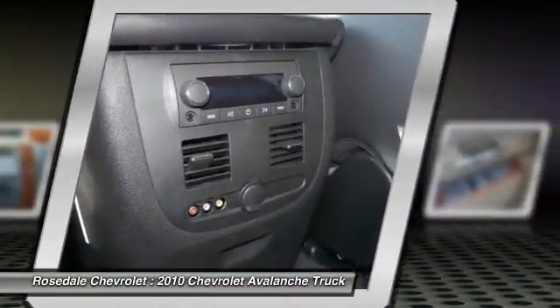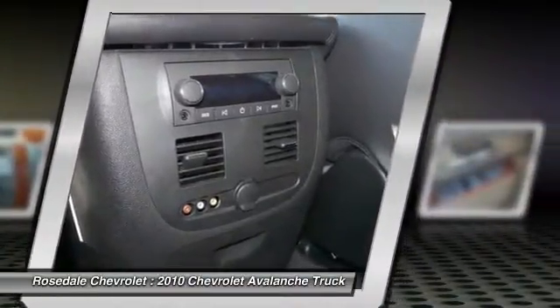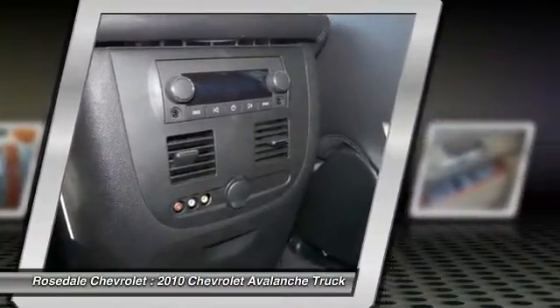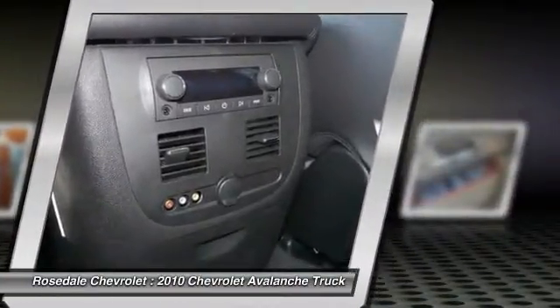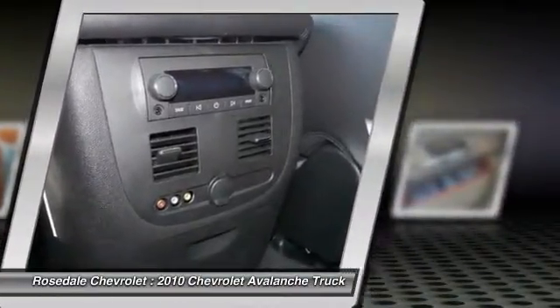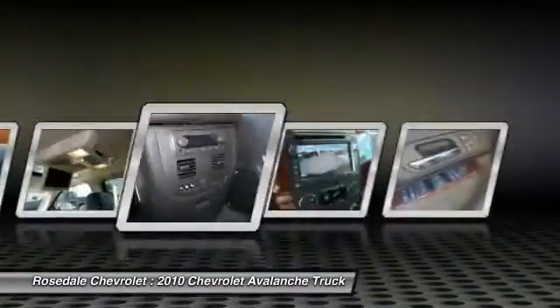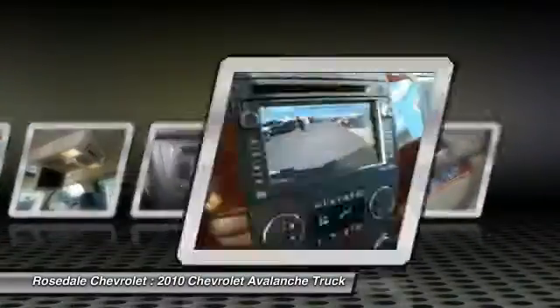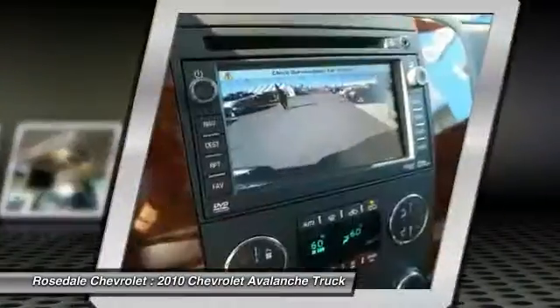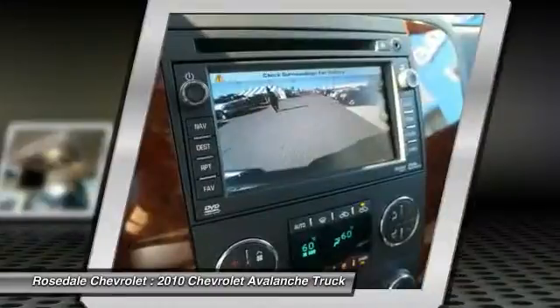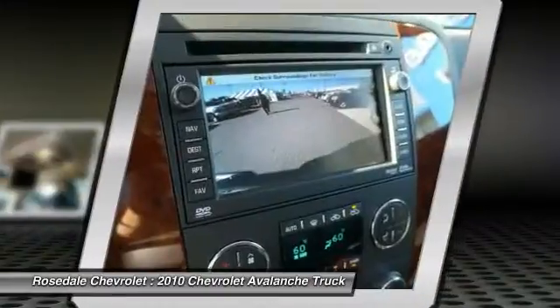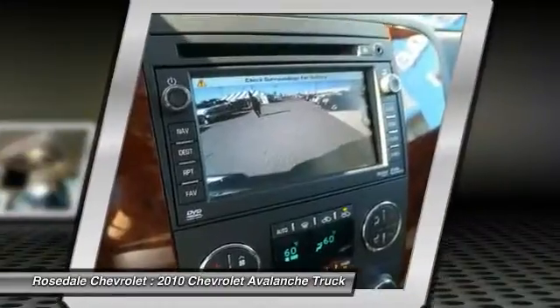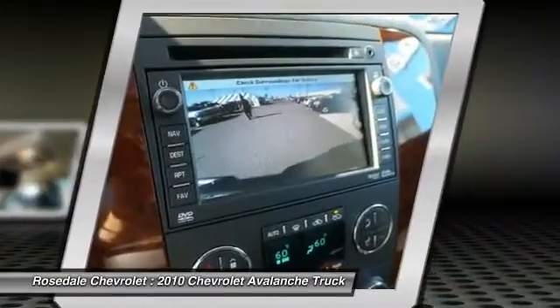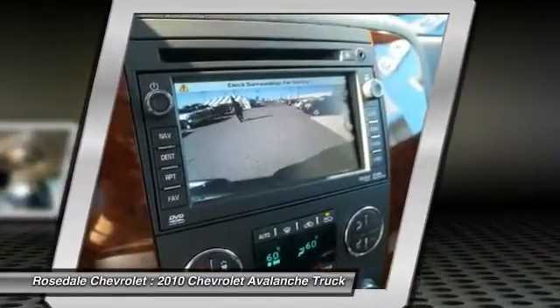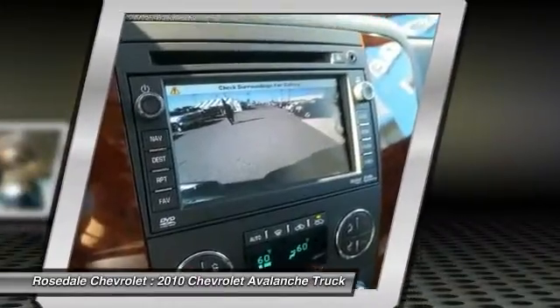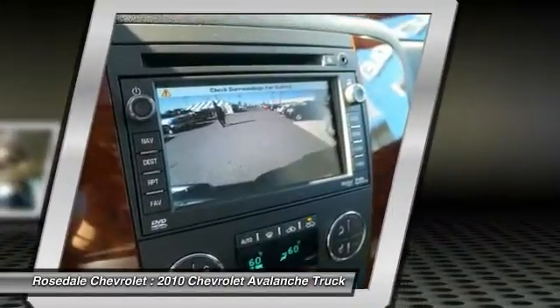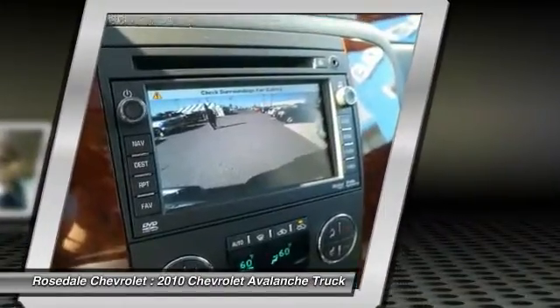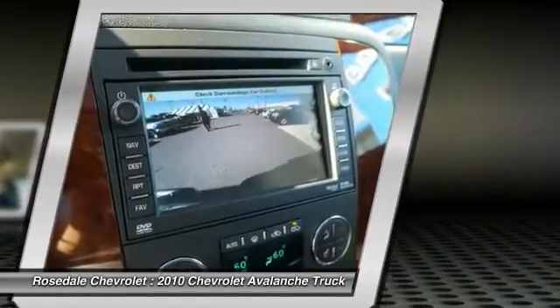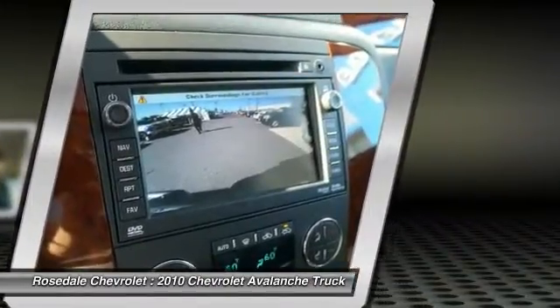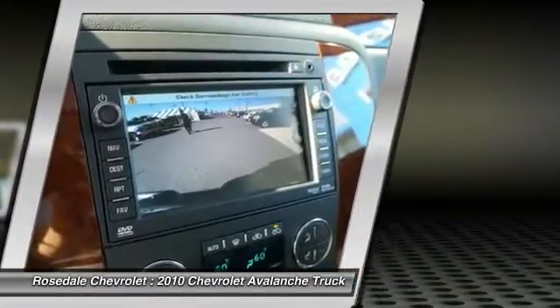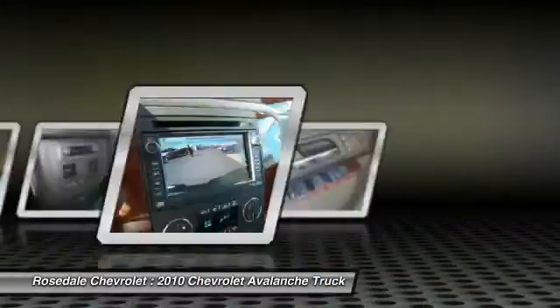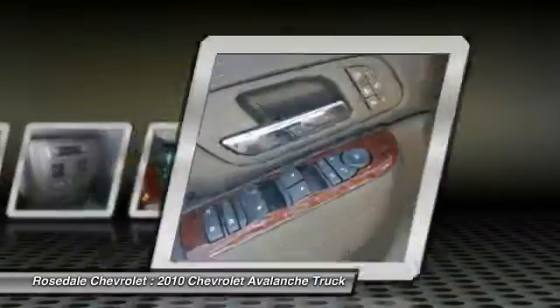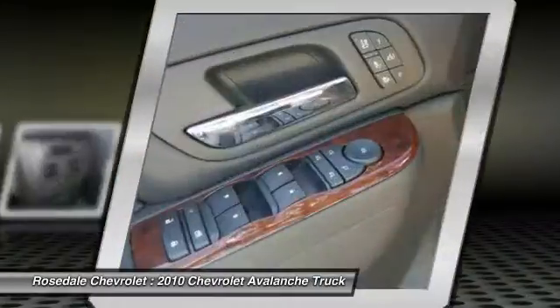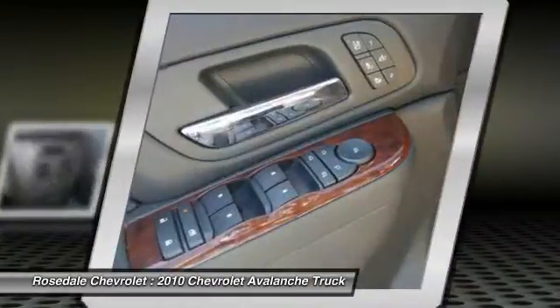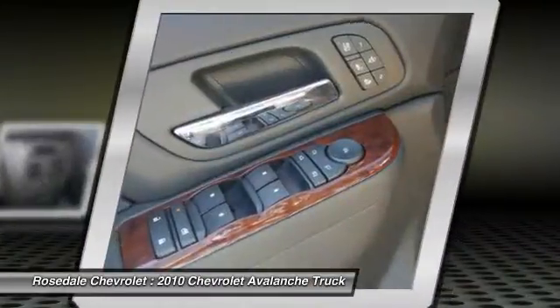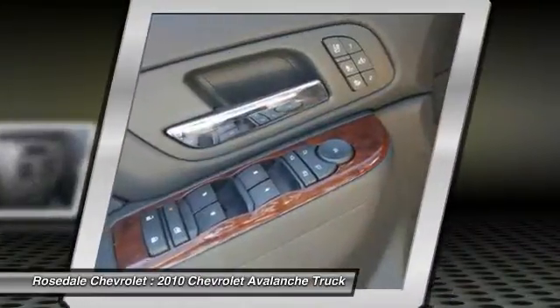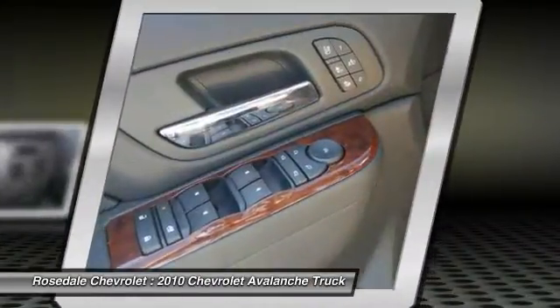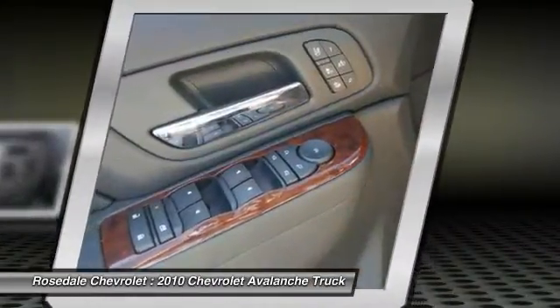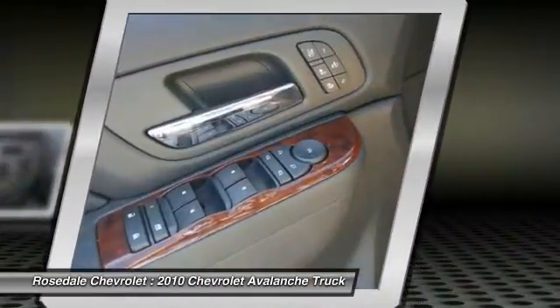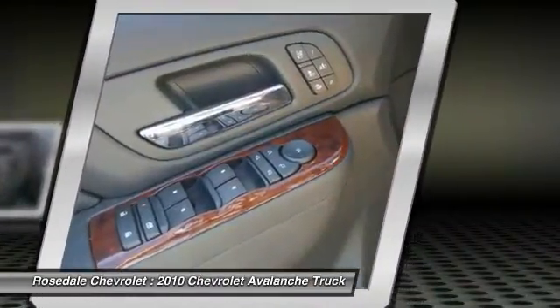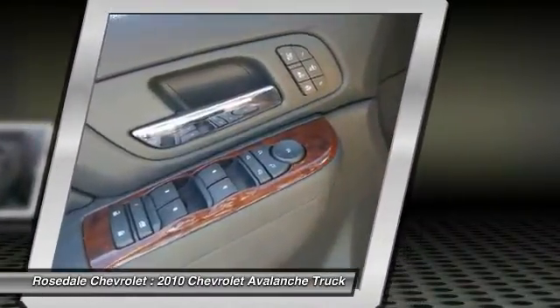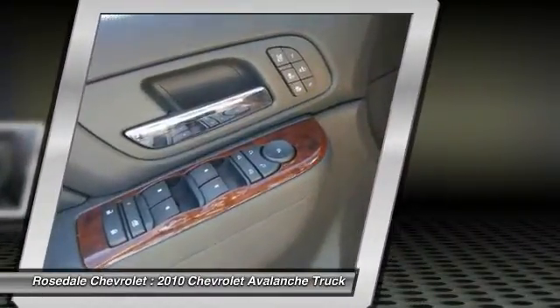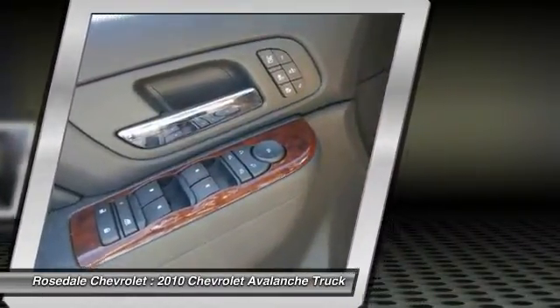Front air conditioning, power steering. This beauty will even make your house keys jealous. Drive it today.